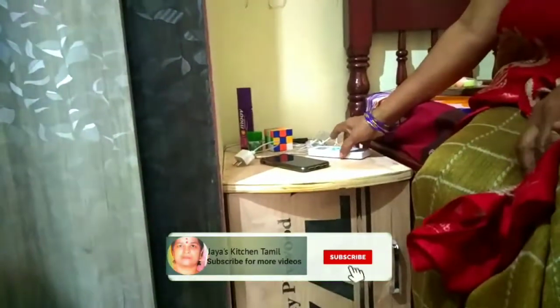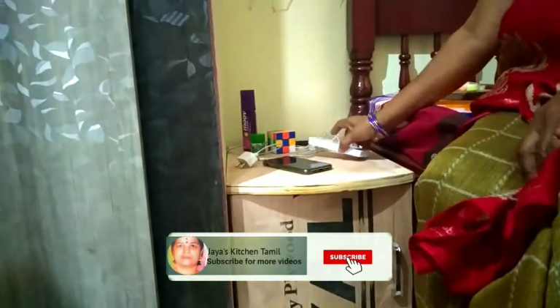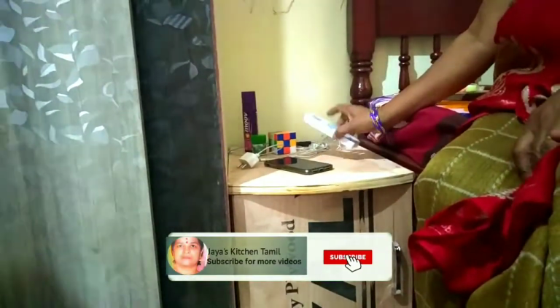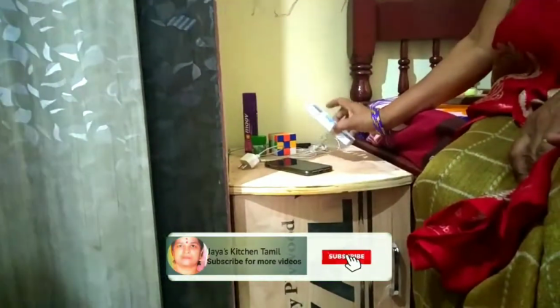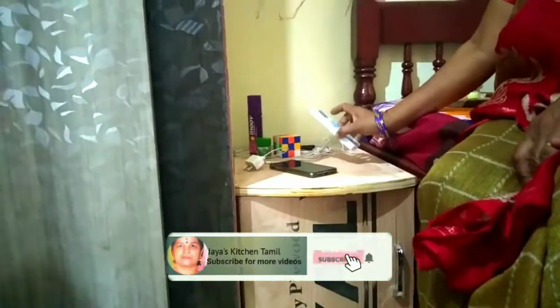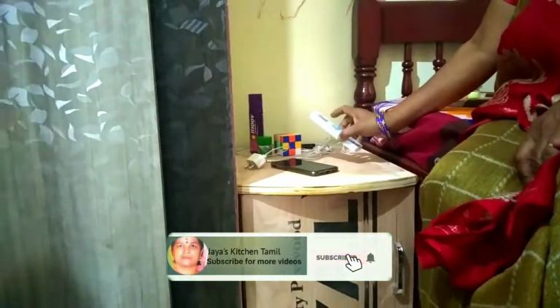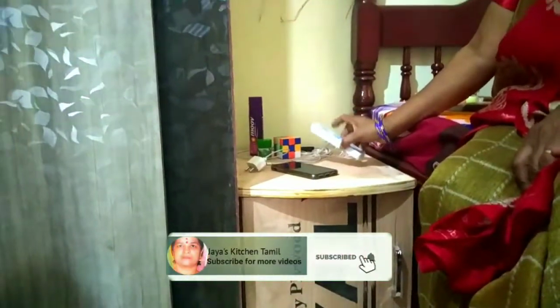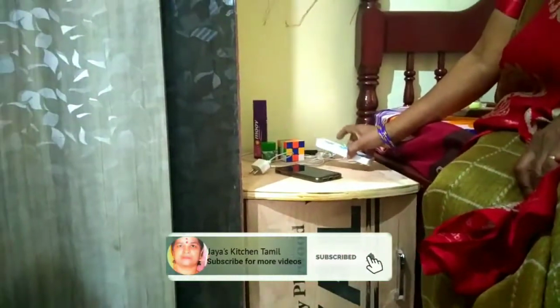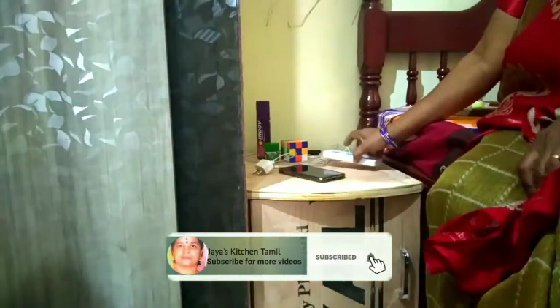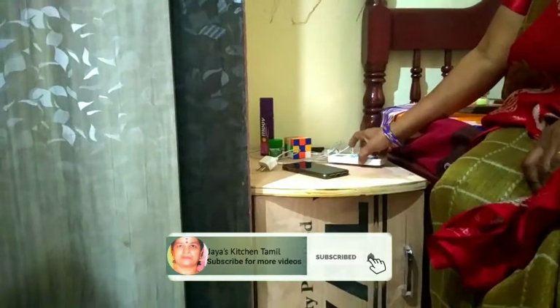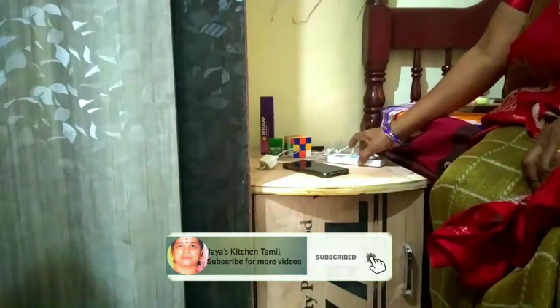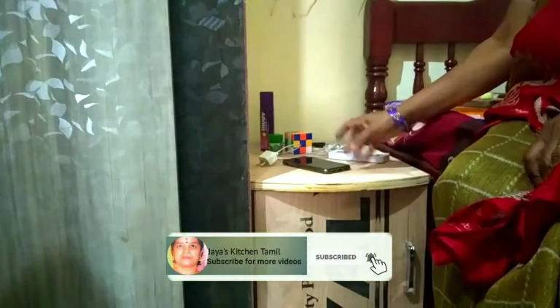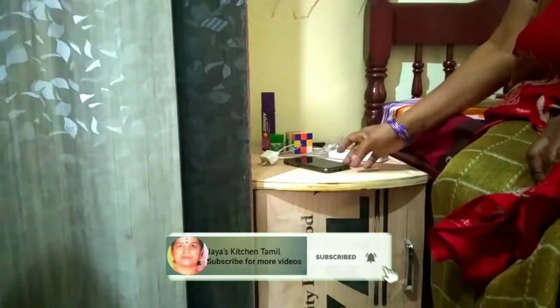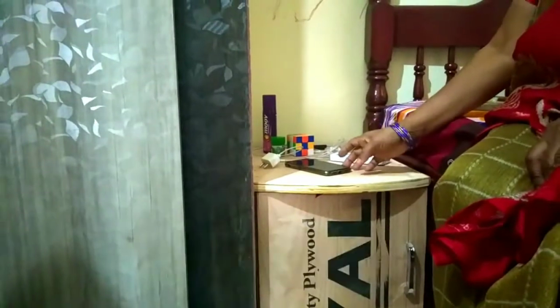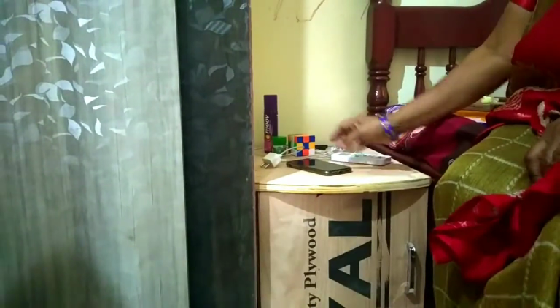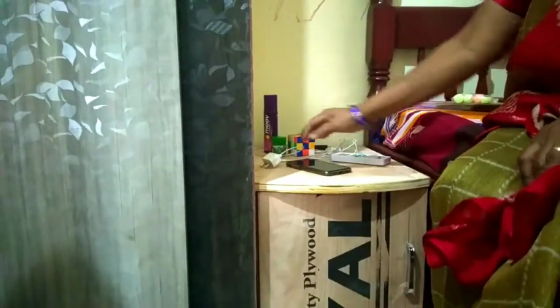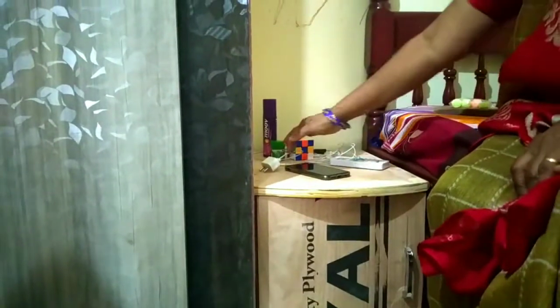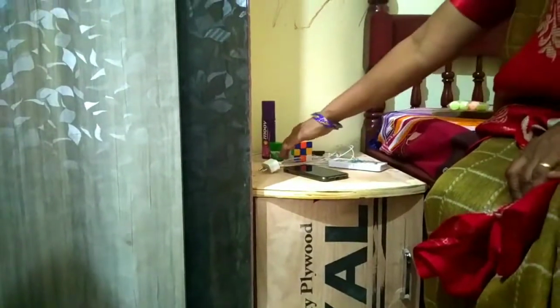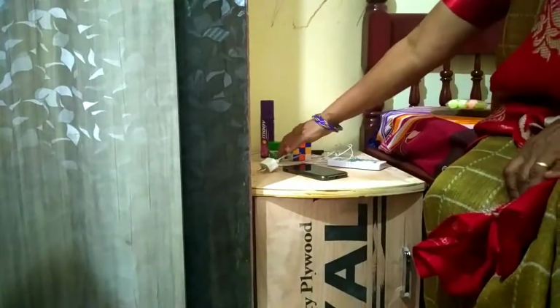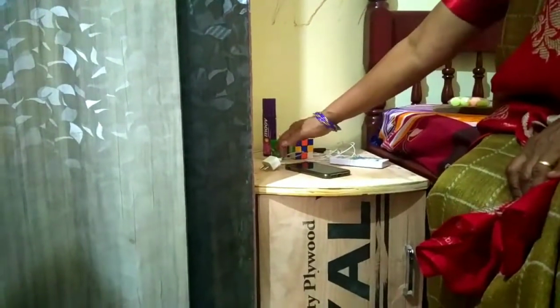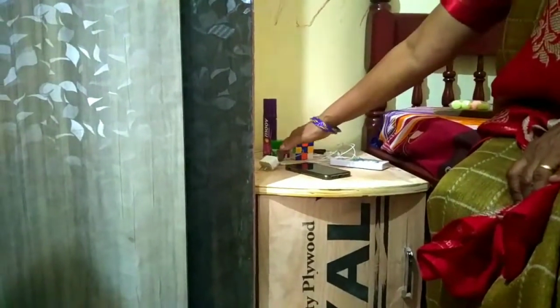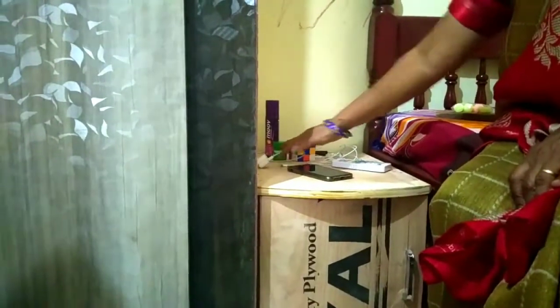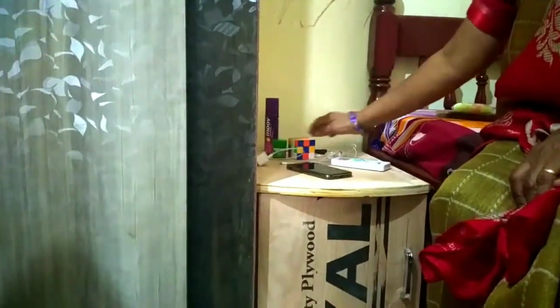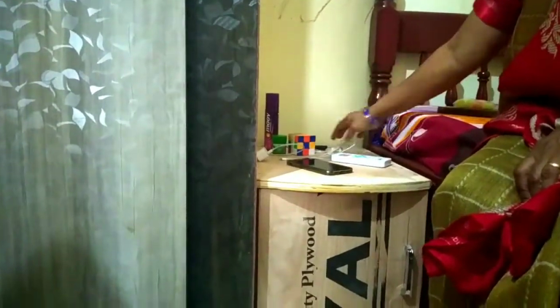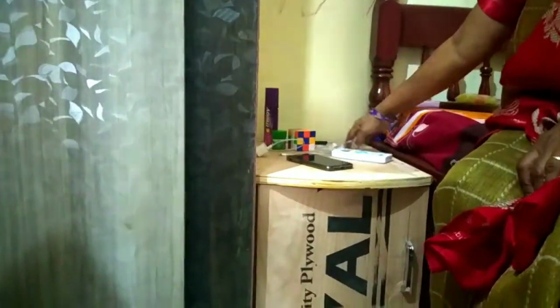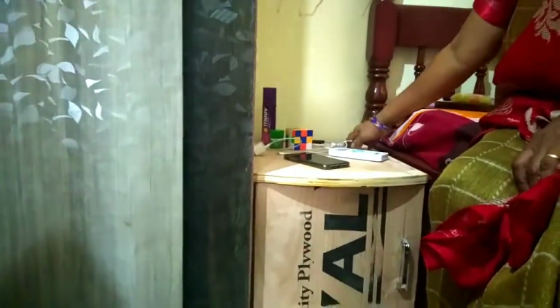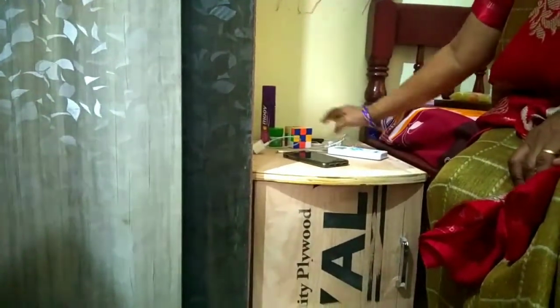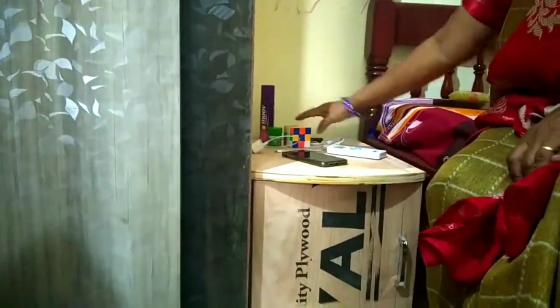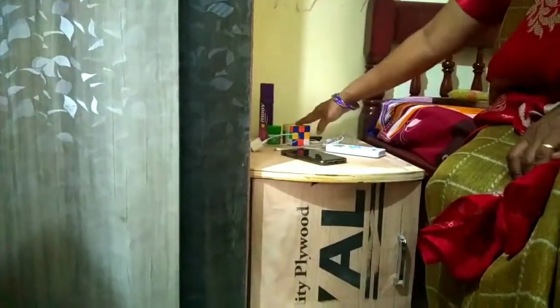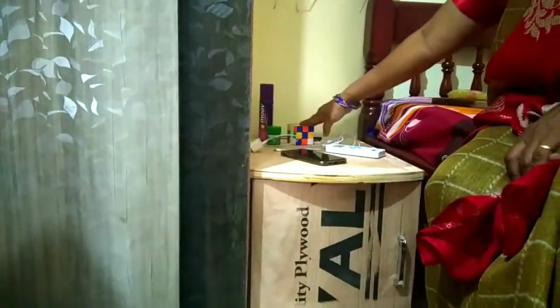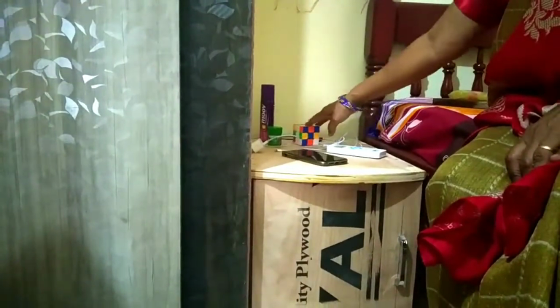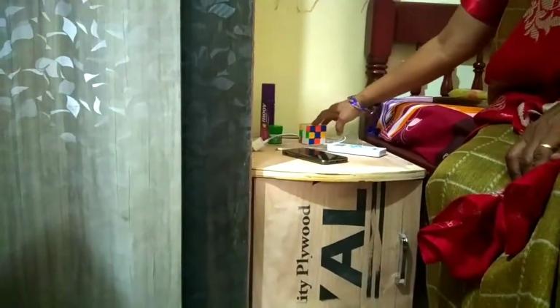You can use the AC remote, mobile, charger, headphone, etc.